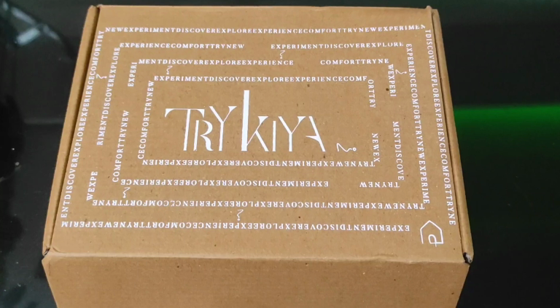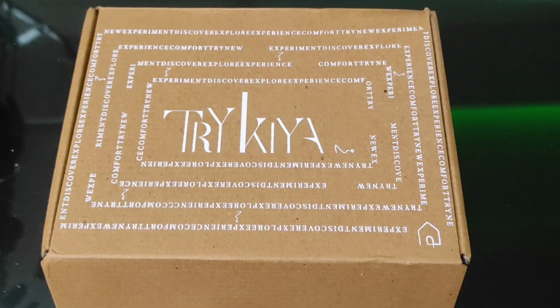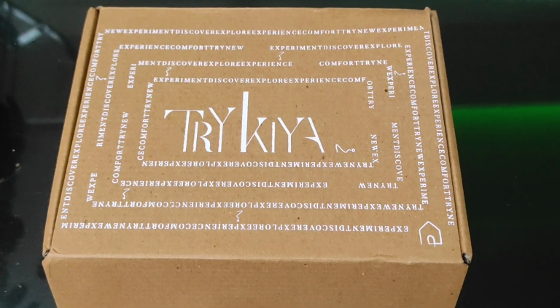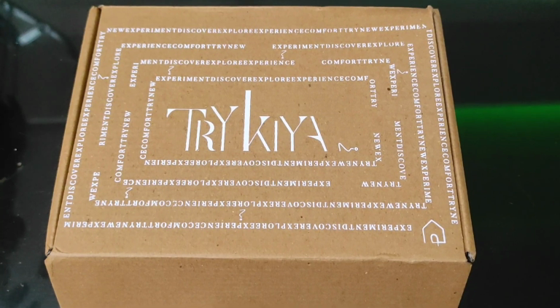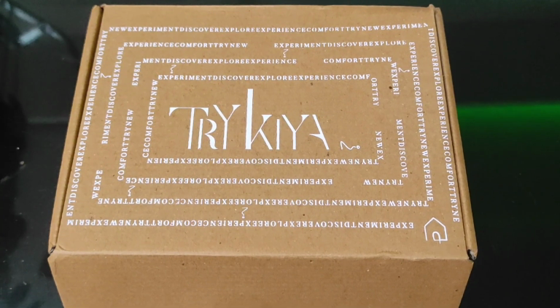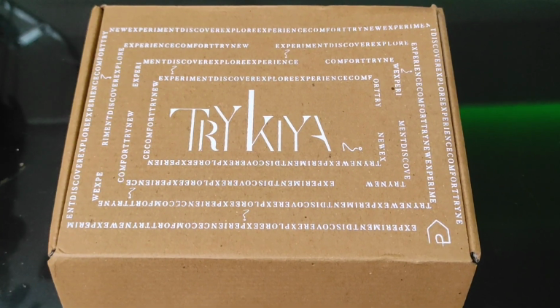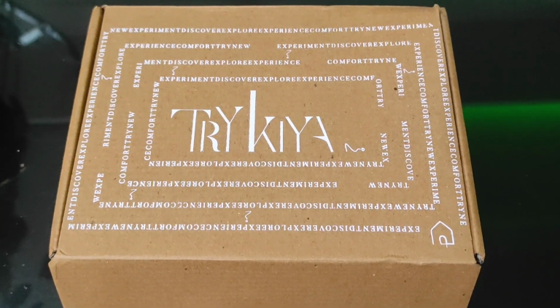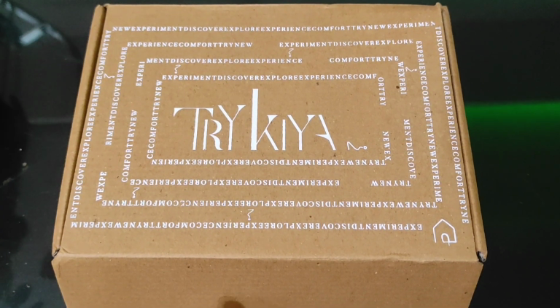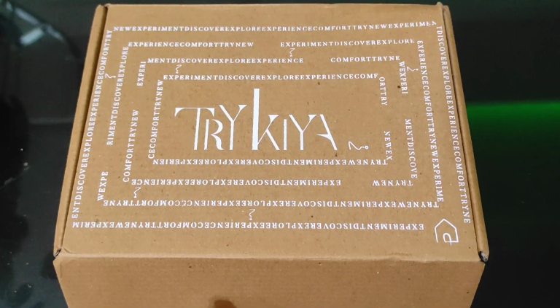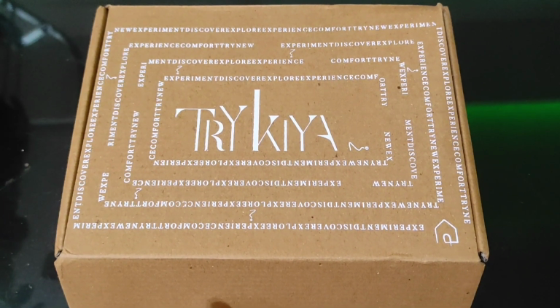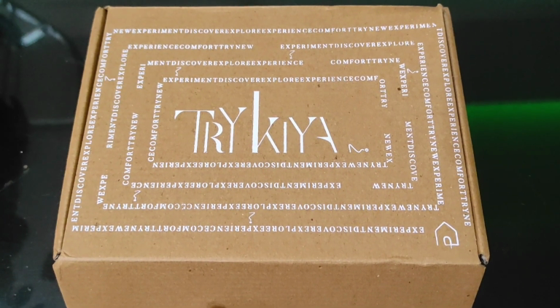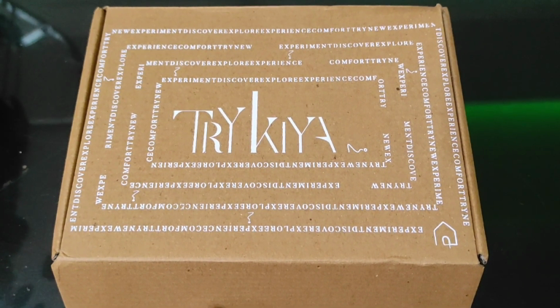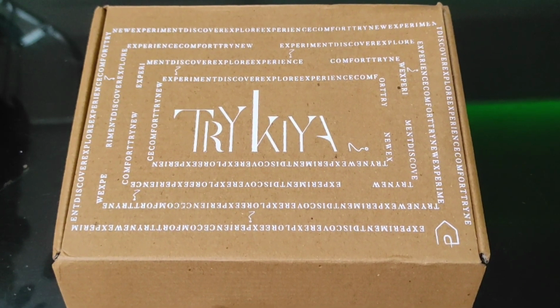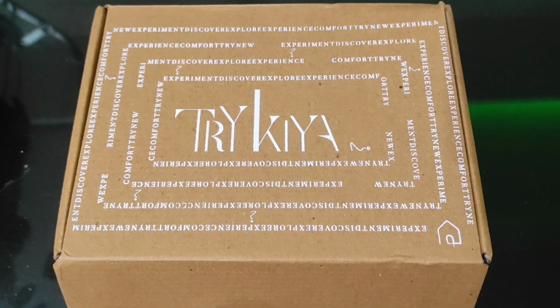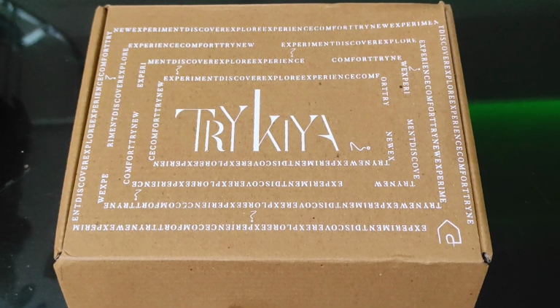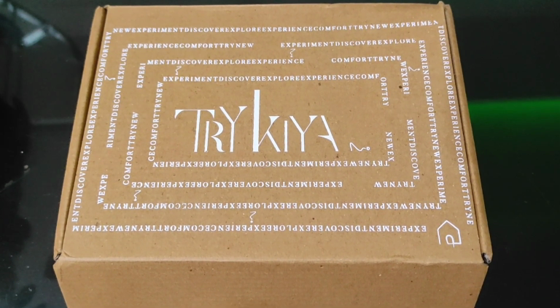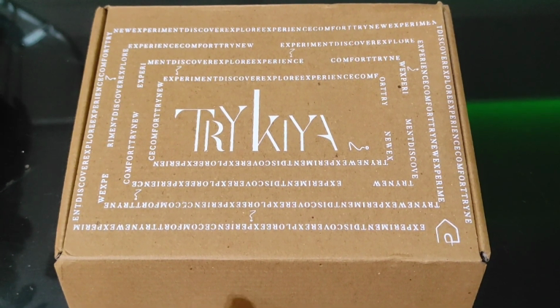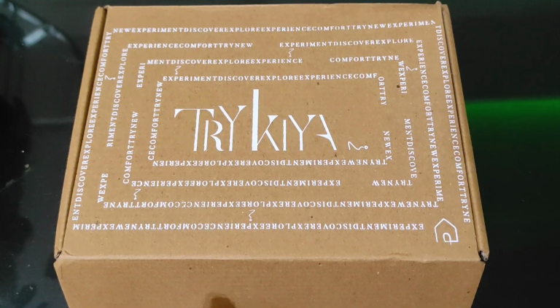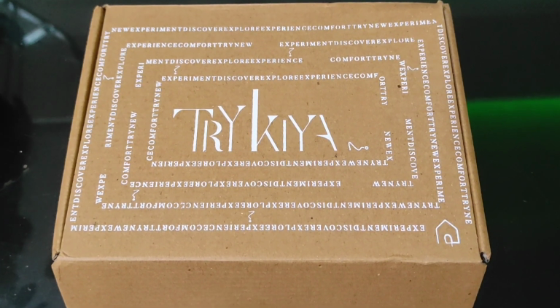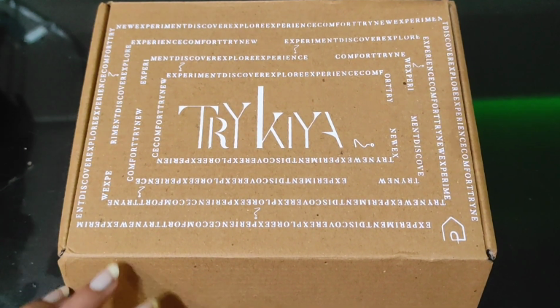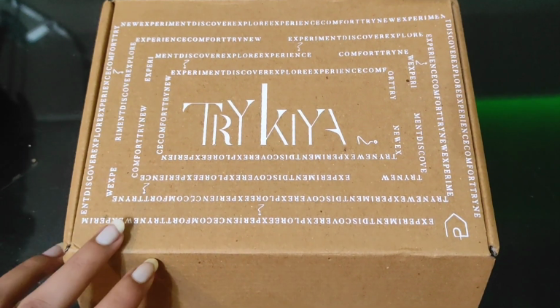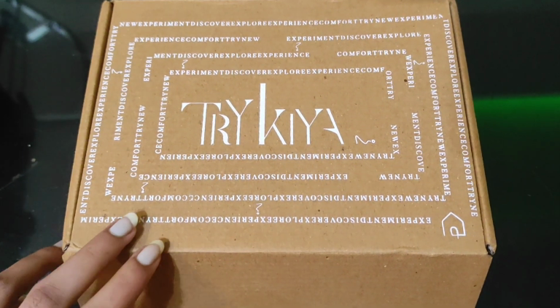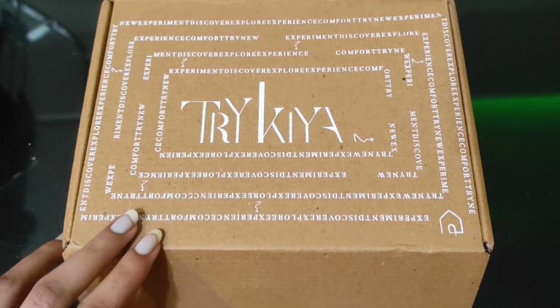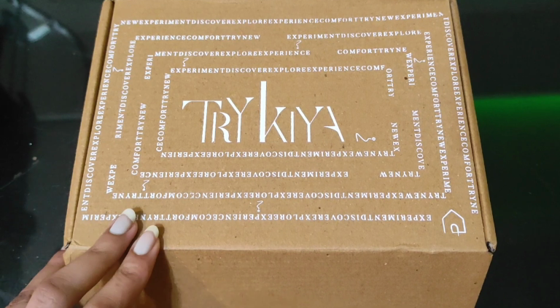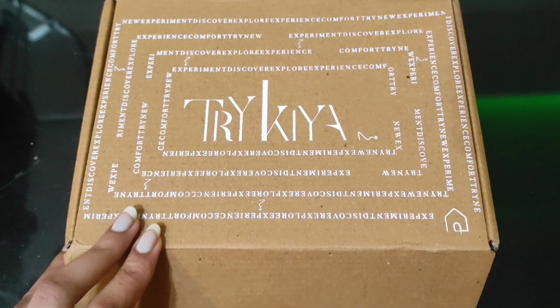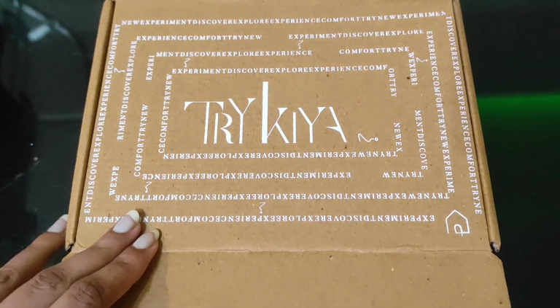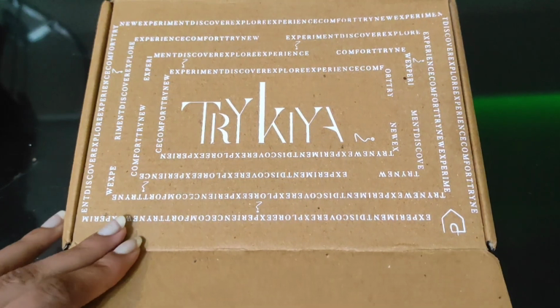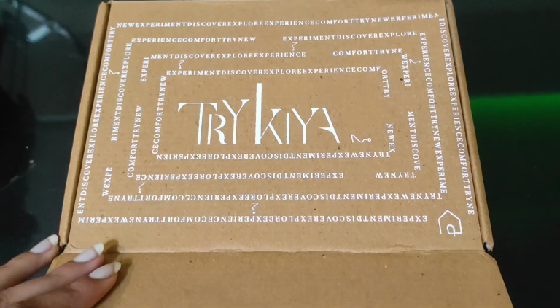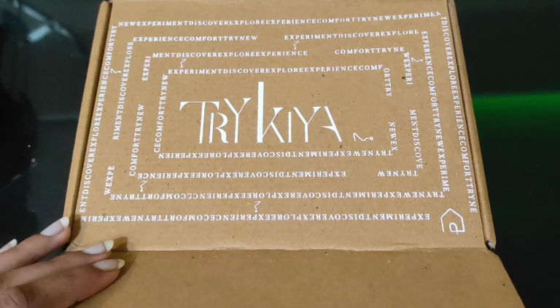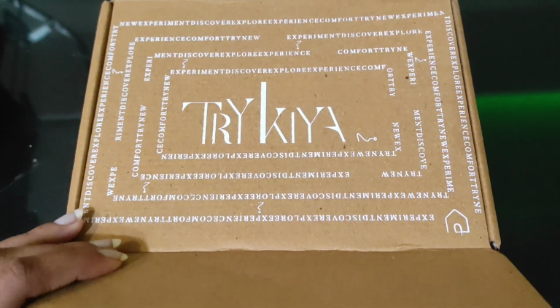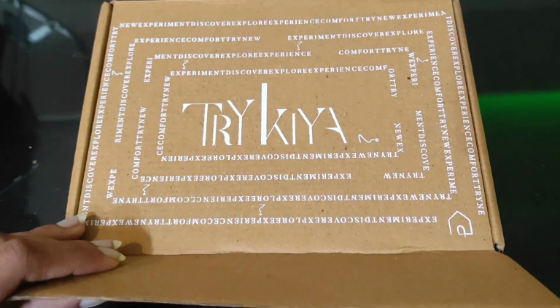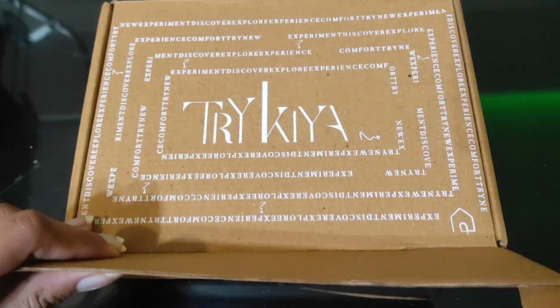Good morning and good evening everyone. Welcome to a Trikia.com haul. I learned about this site via an Instagram ad.